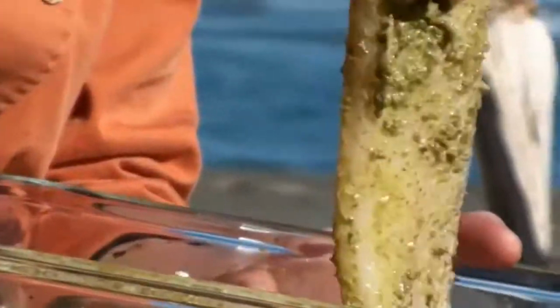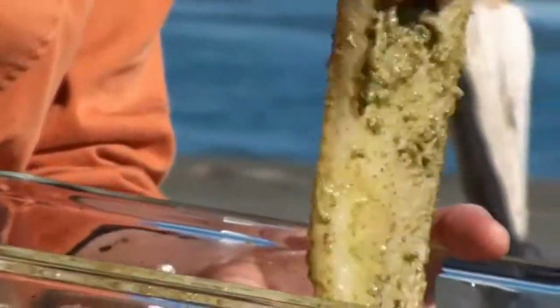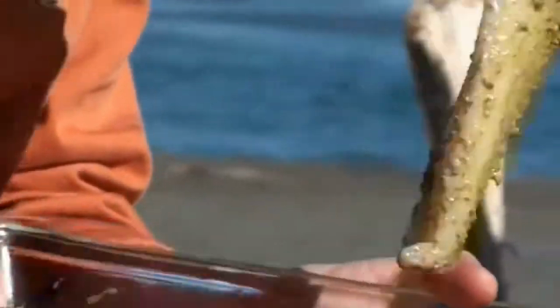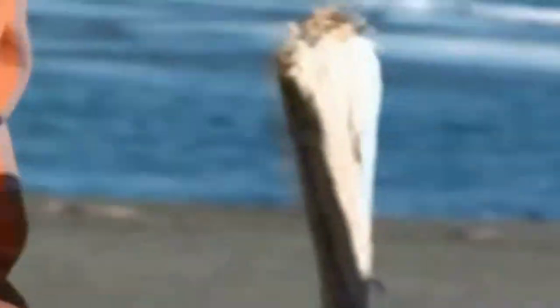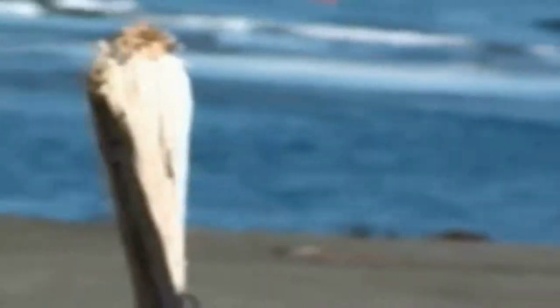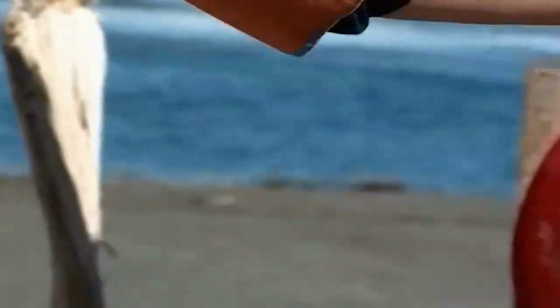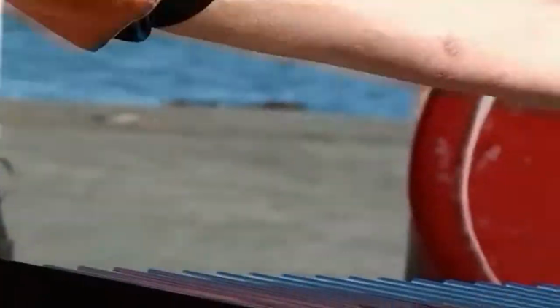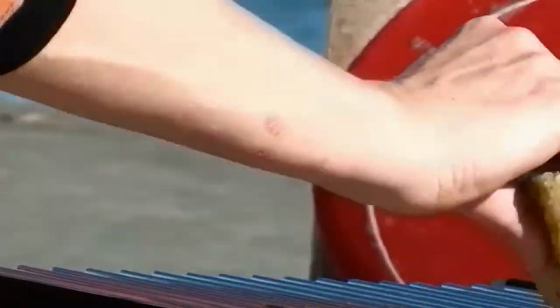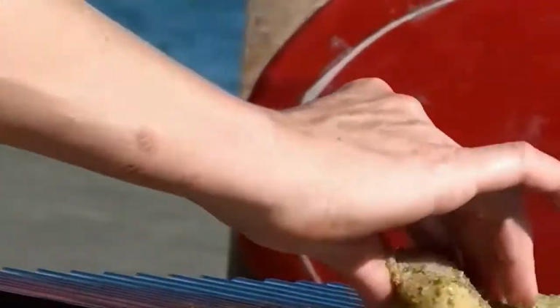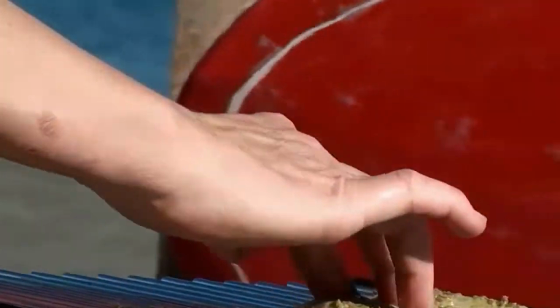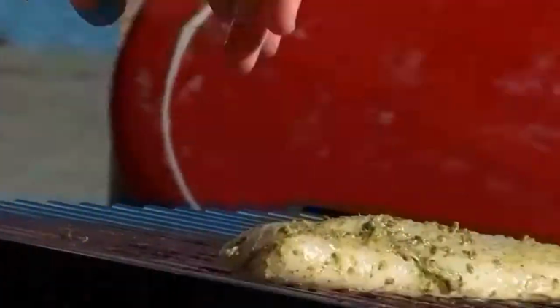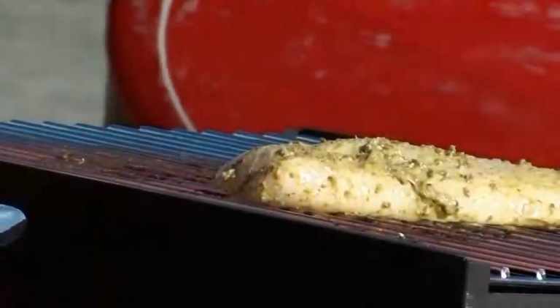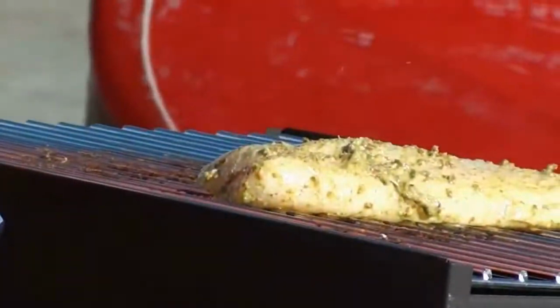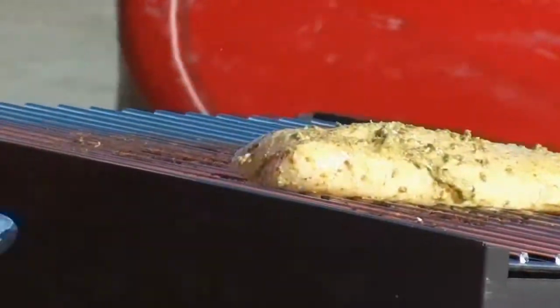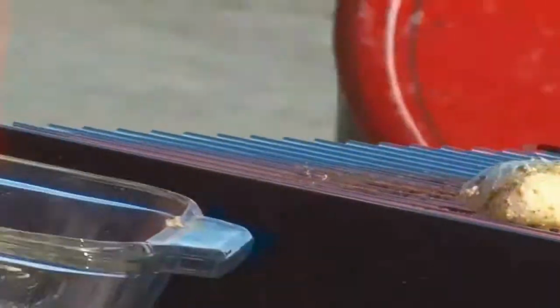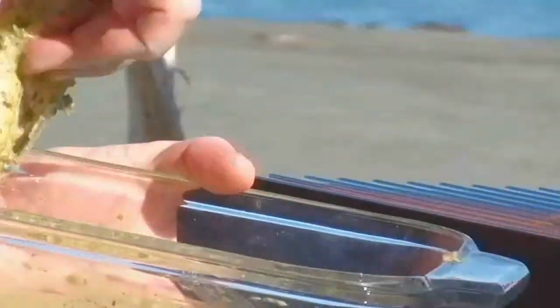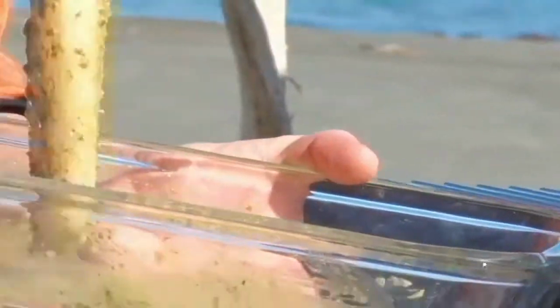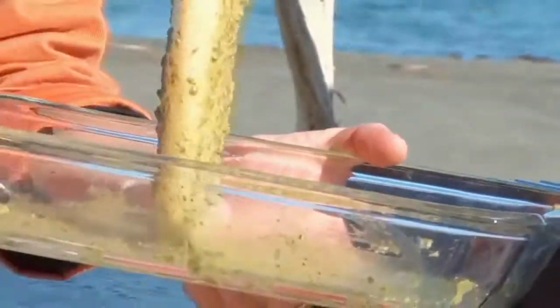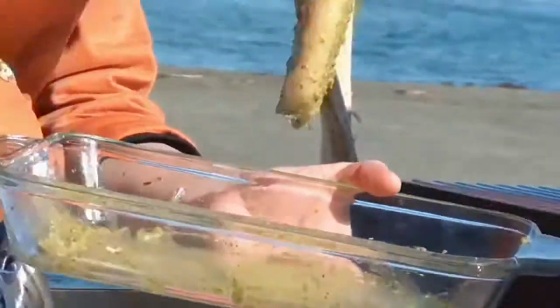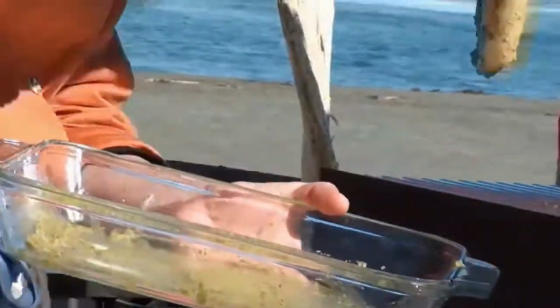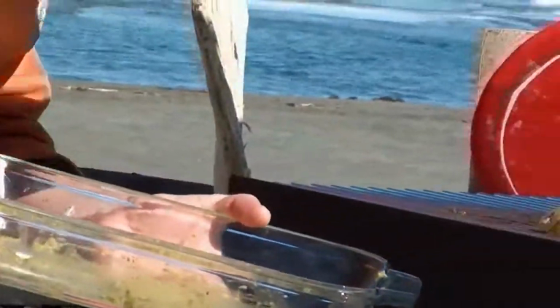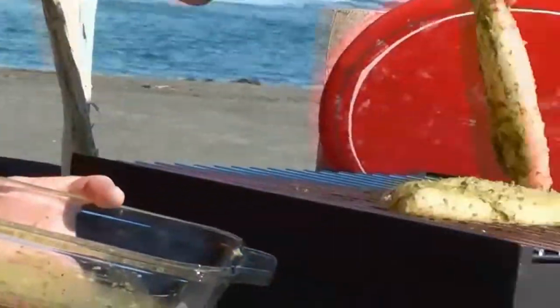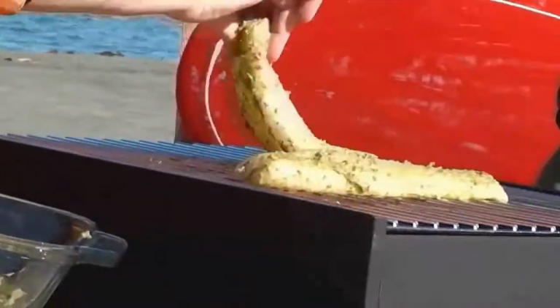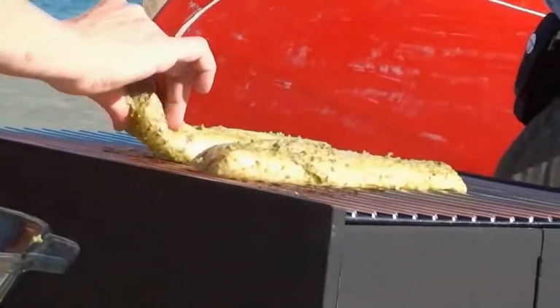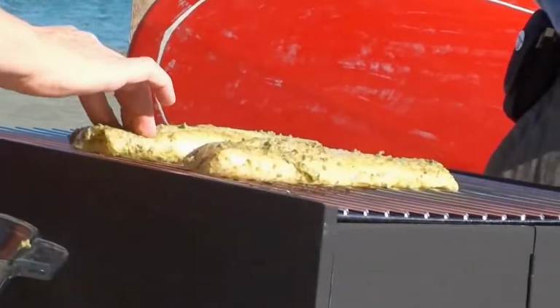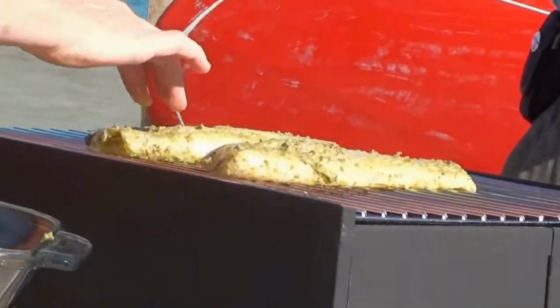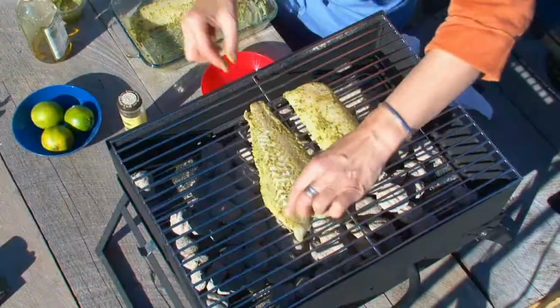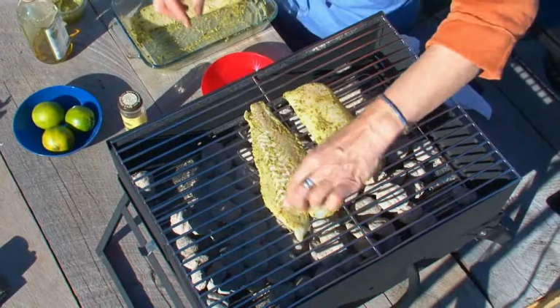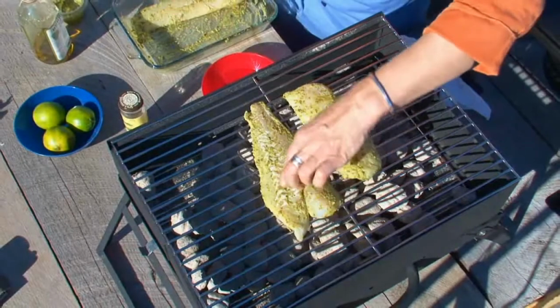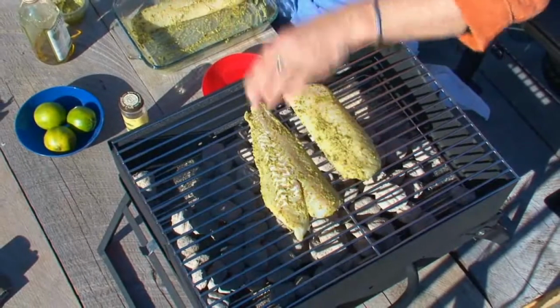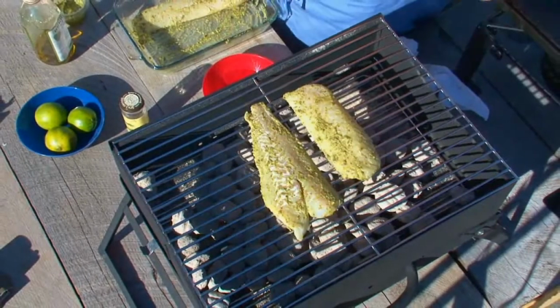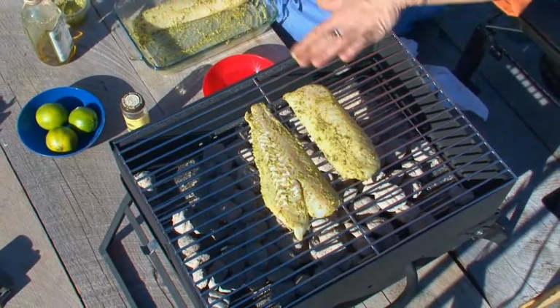I'm going to take my cod, which is perfectly seasoned, and just set it on top of there and let it start to grill a little bit.